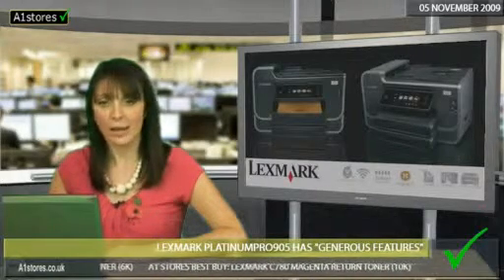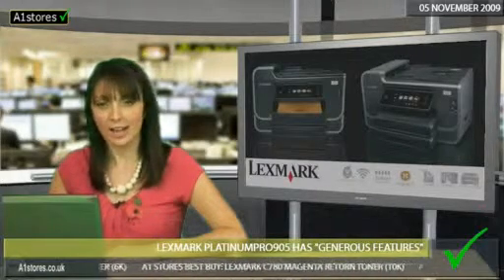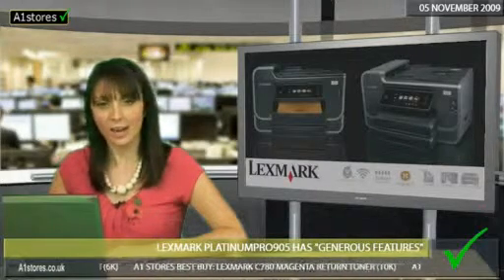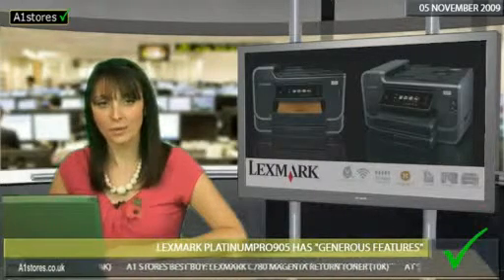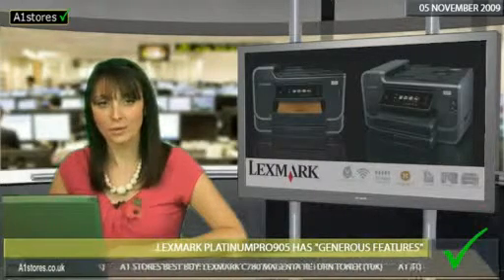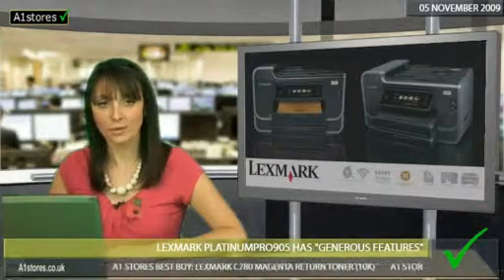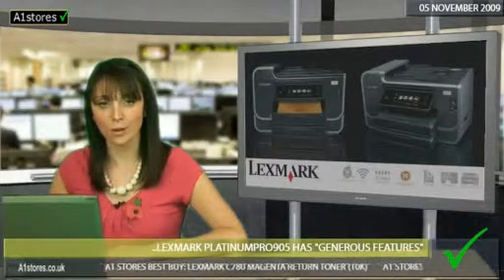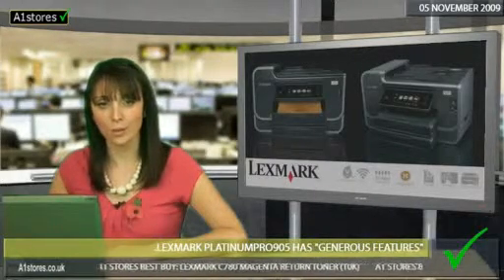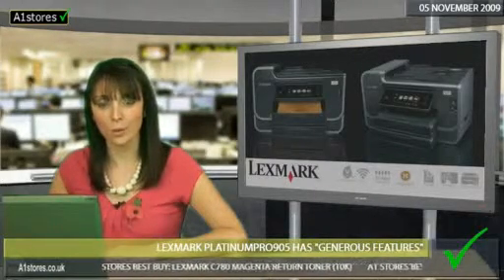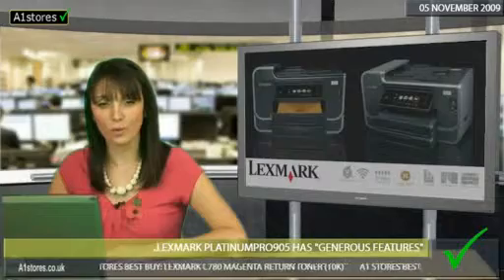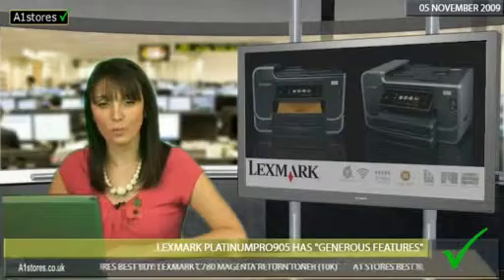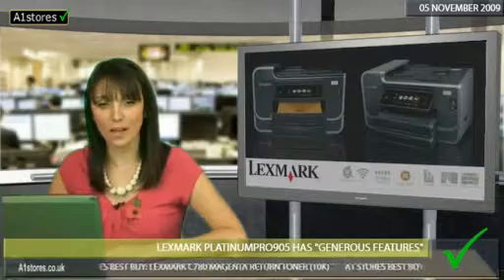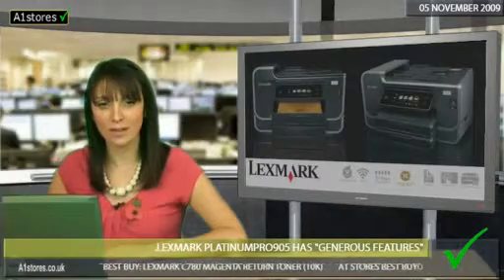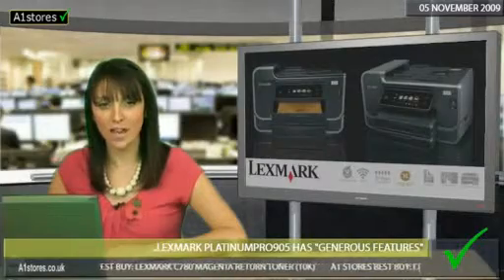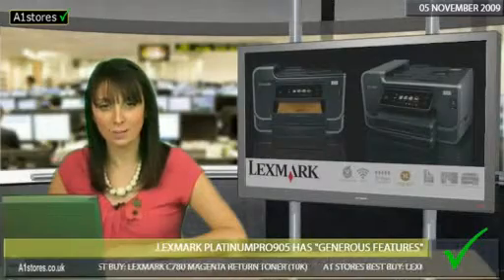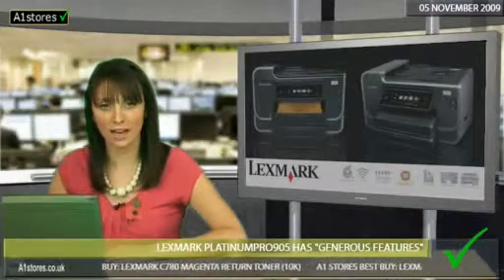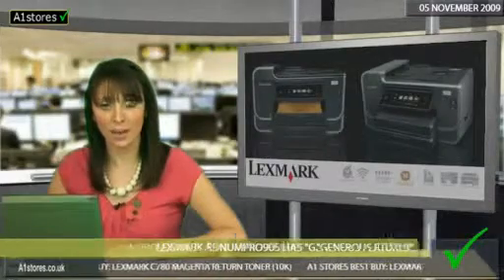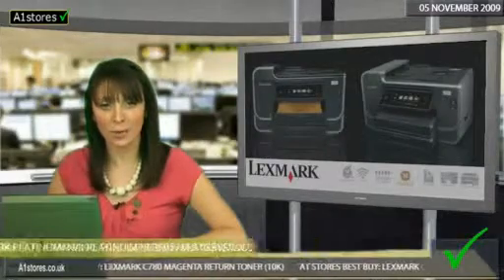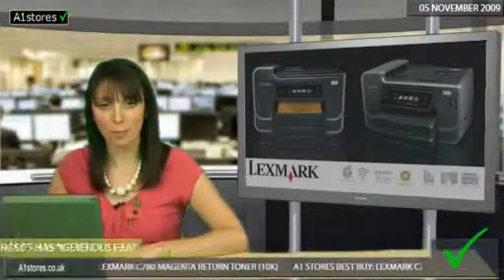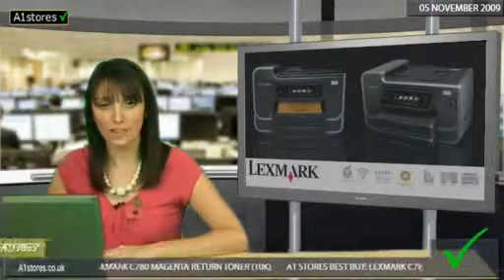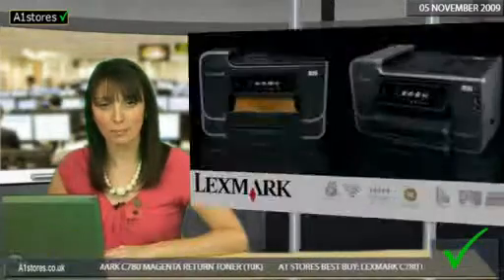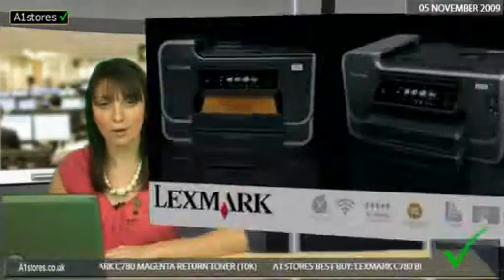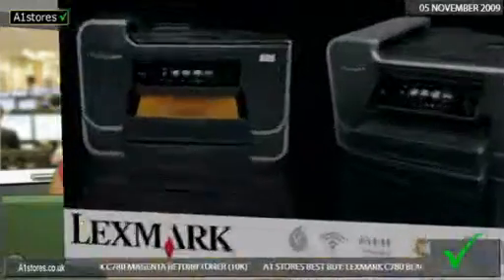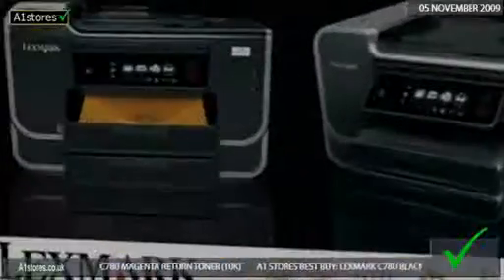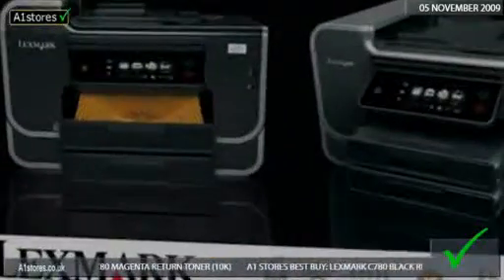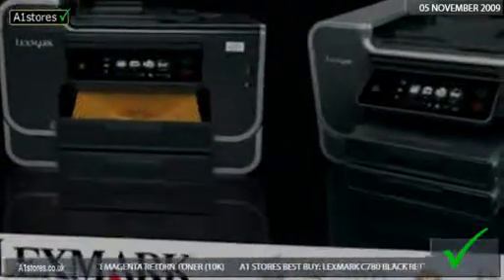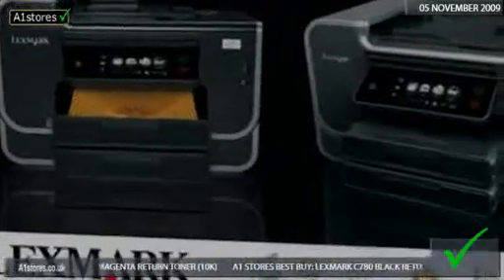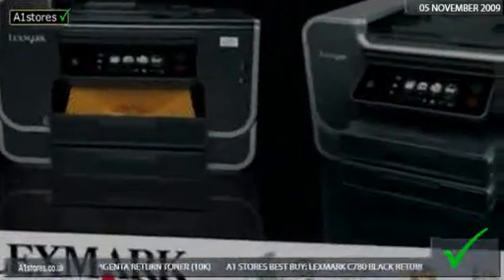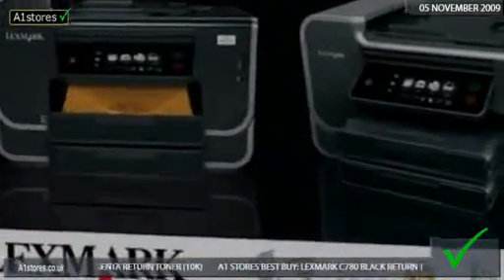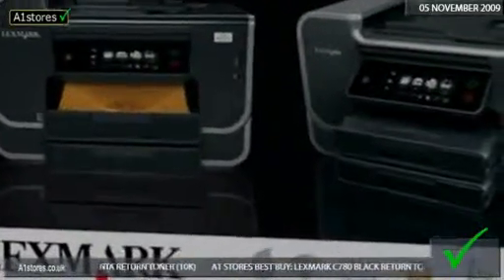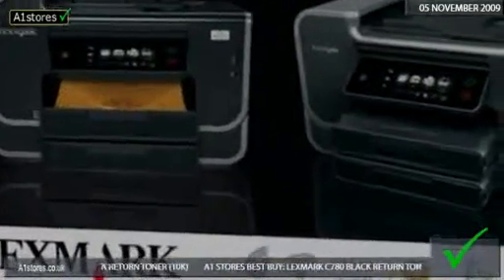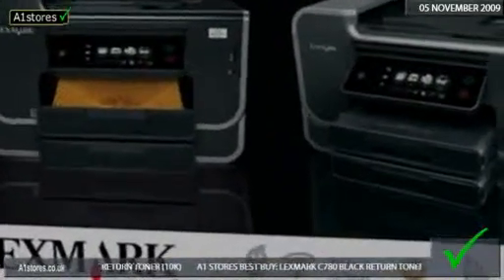And right now, A1 stores are offering £100 cash back on the Platinum Pro 905 until the end of the year.